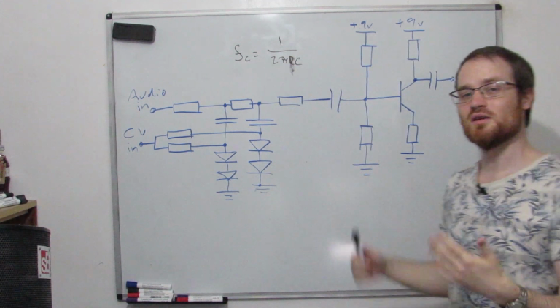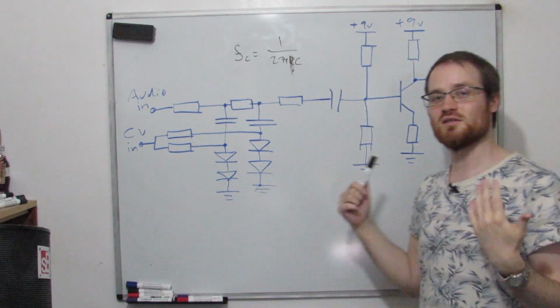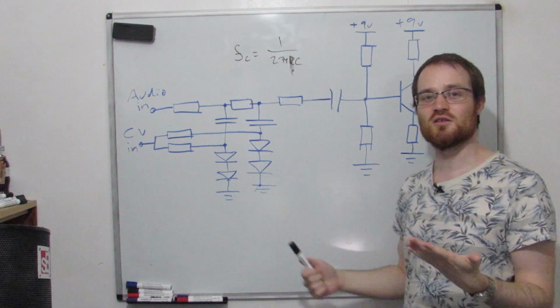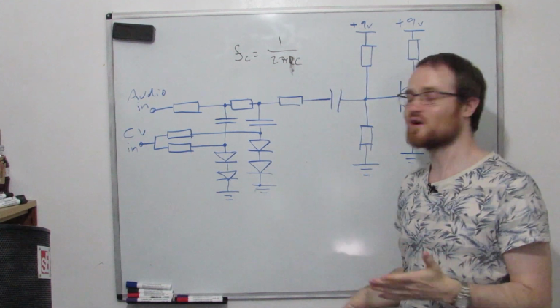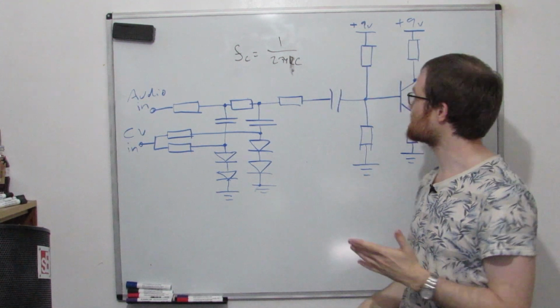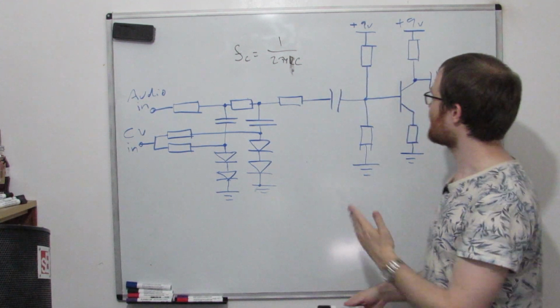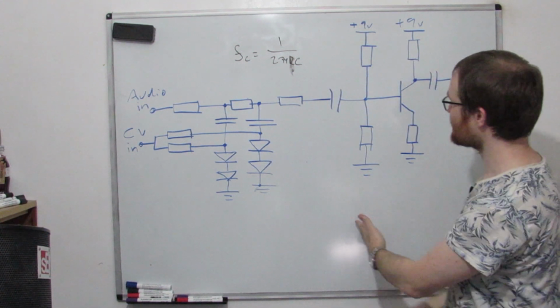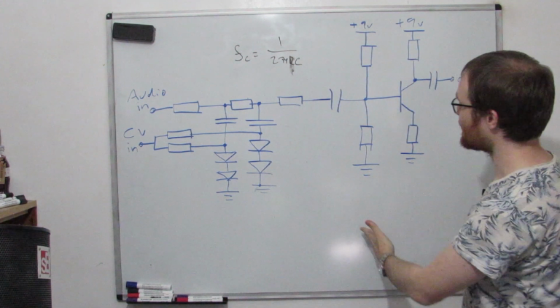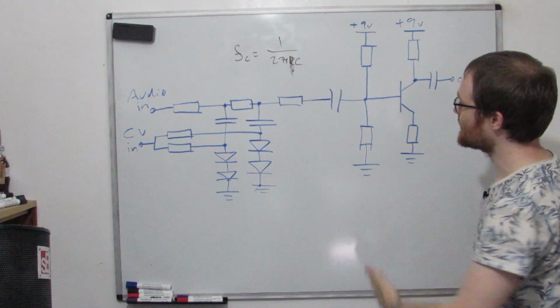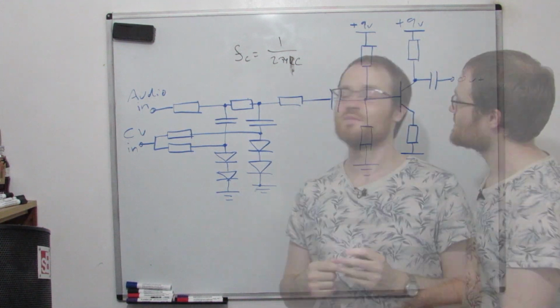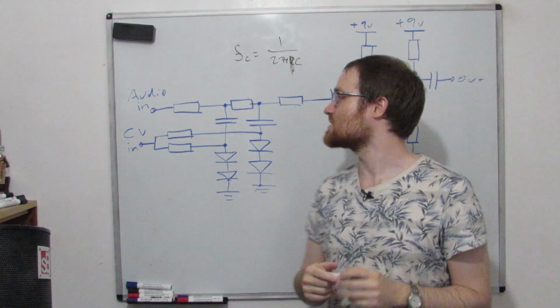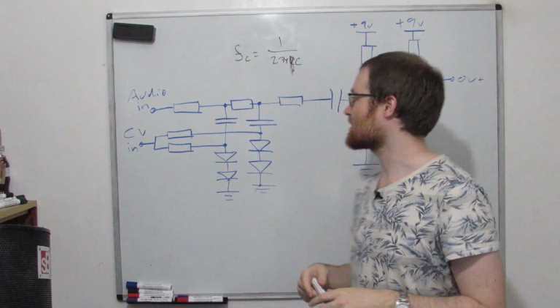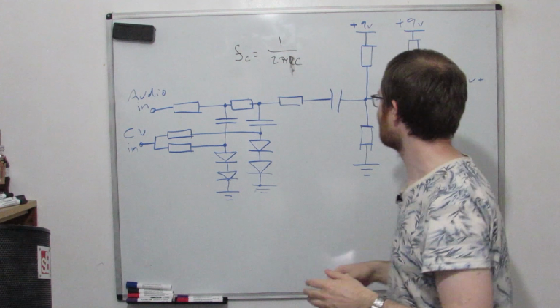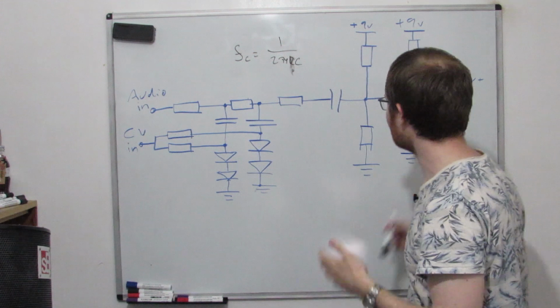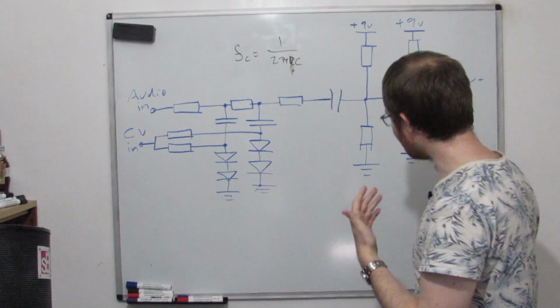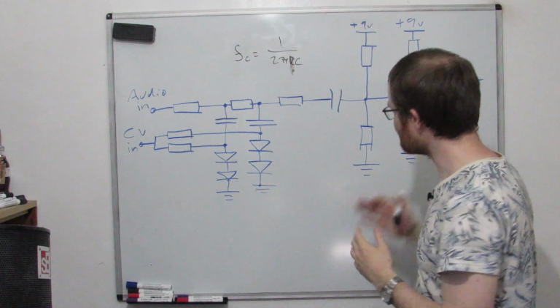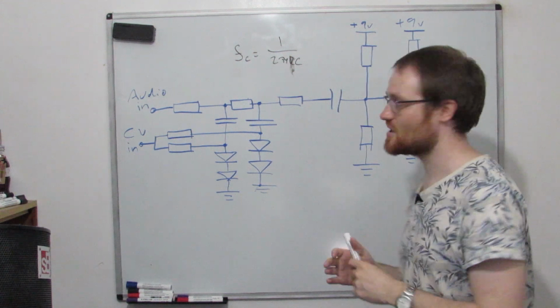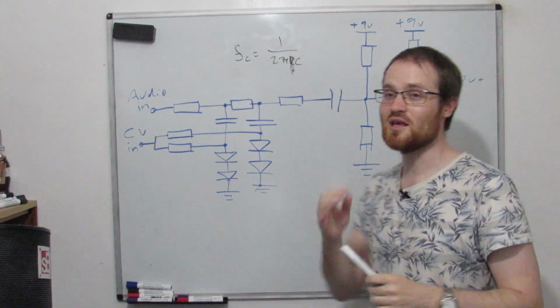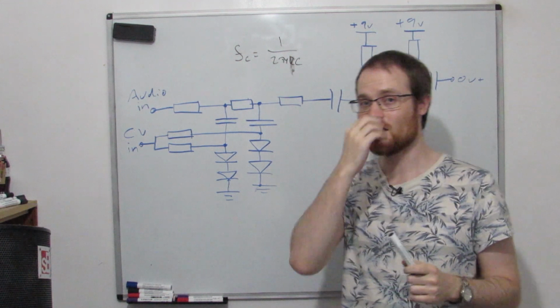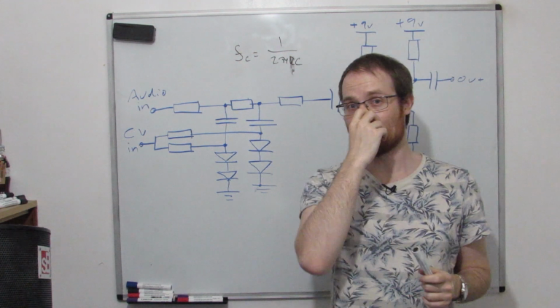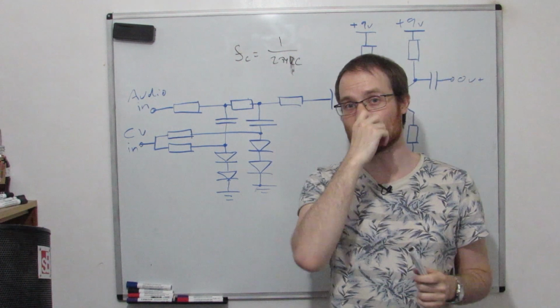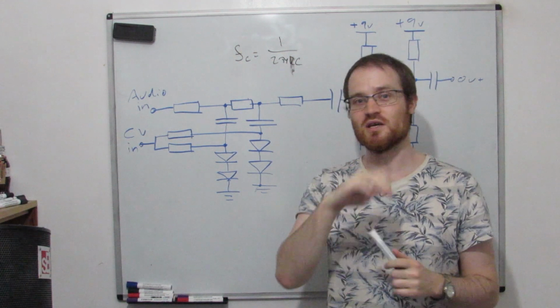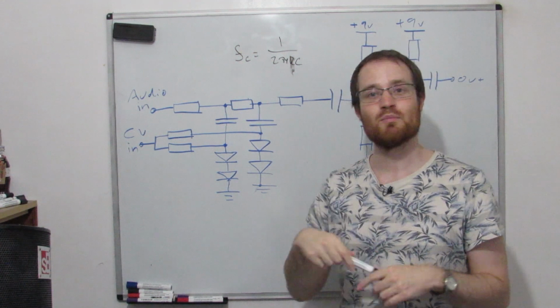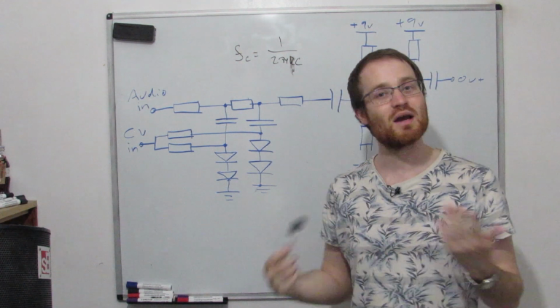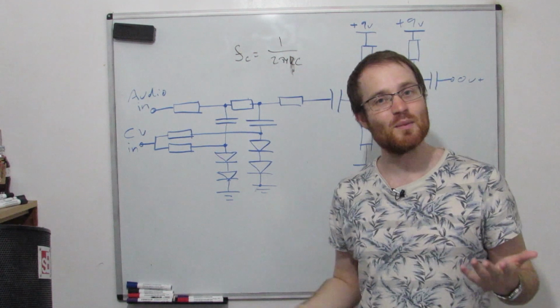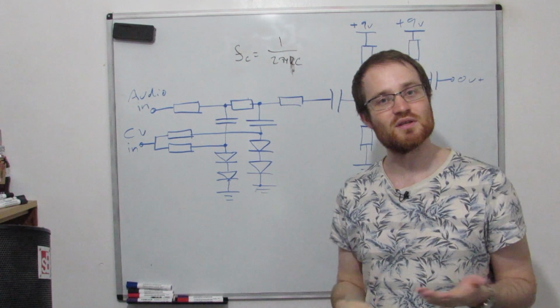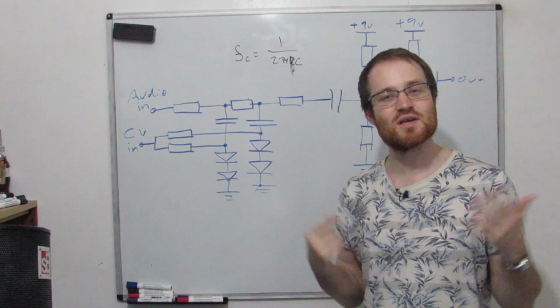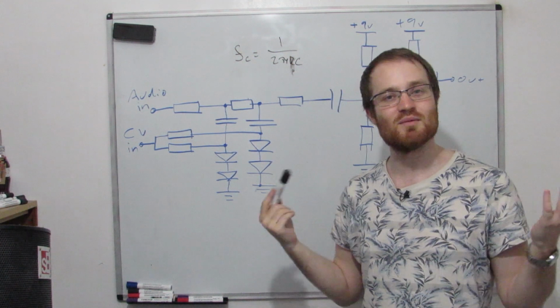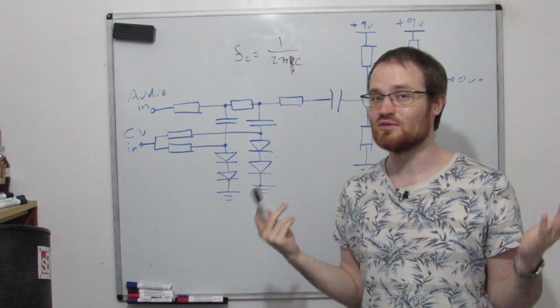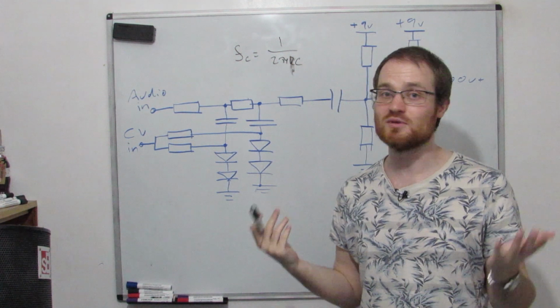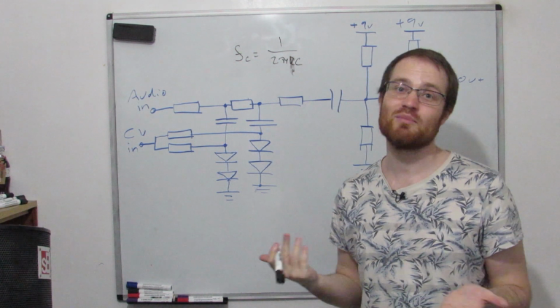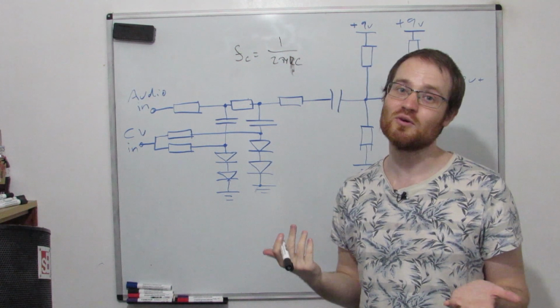This section here is a transistor amplifier so that we can boost the voltage back up to the same level it was at before.